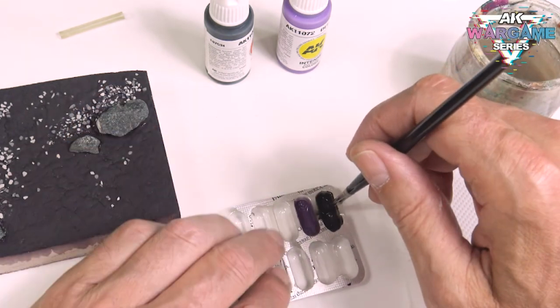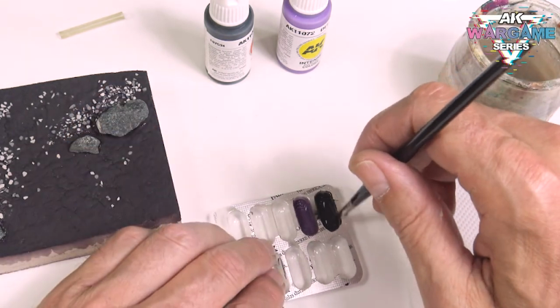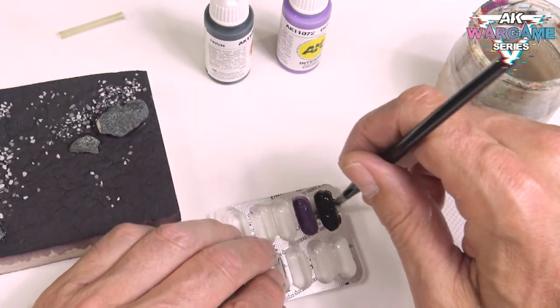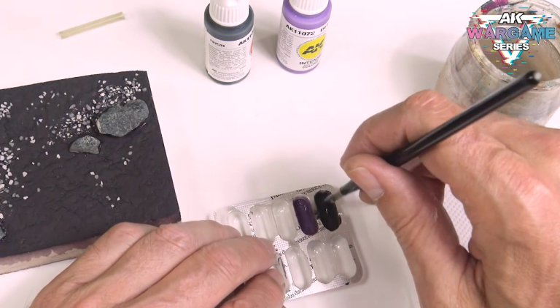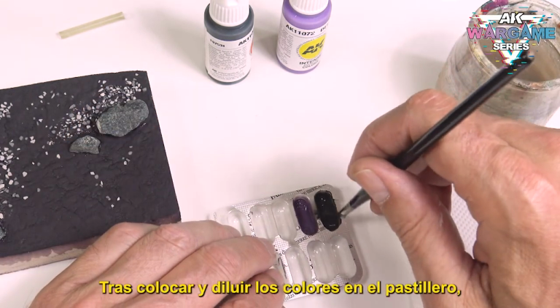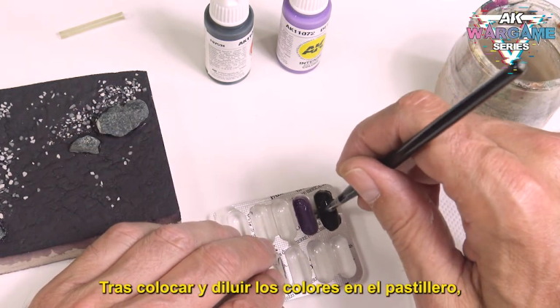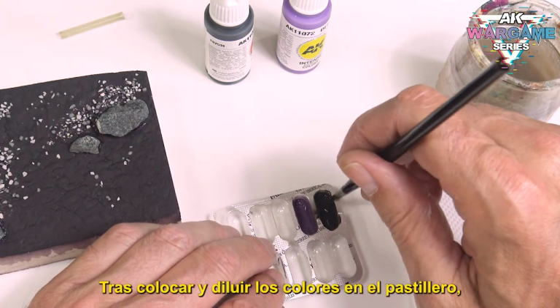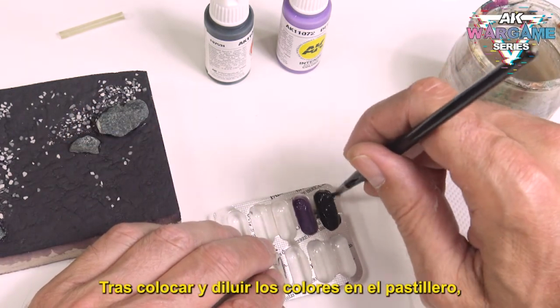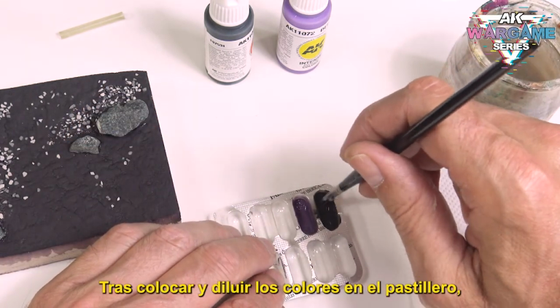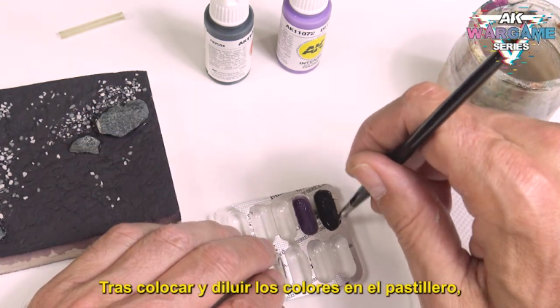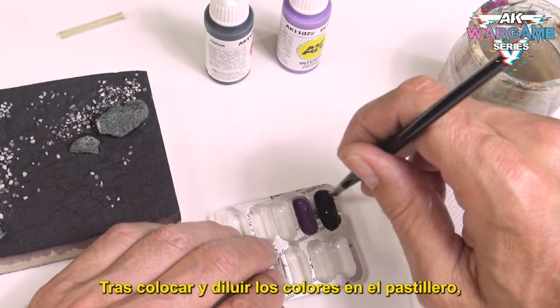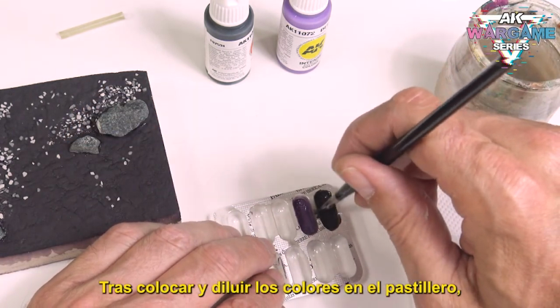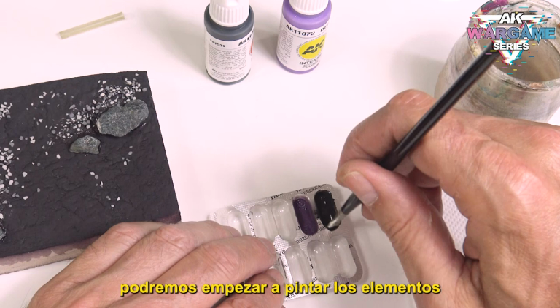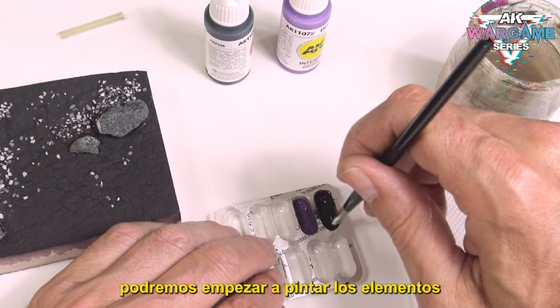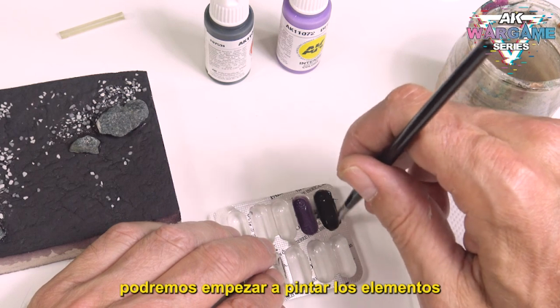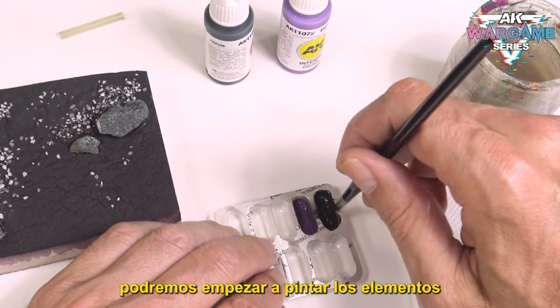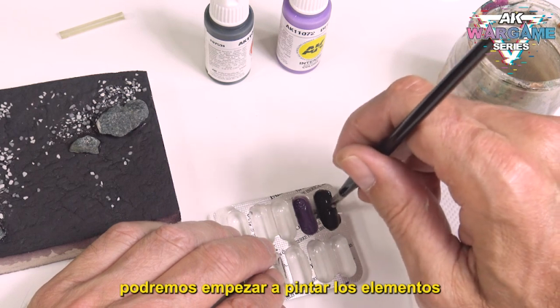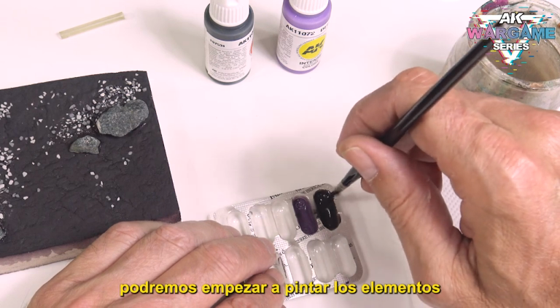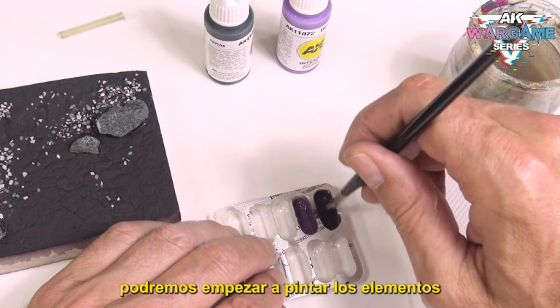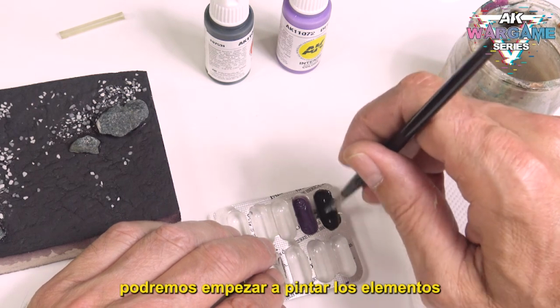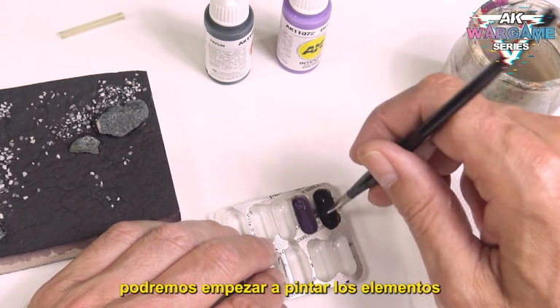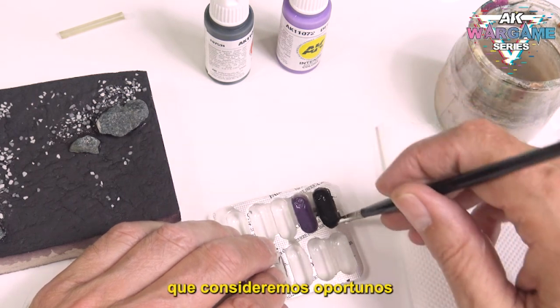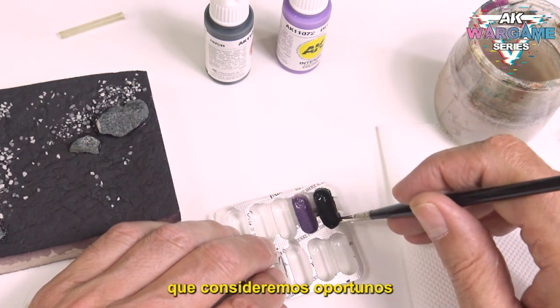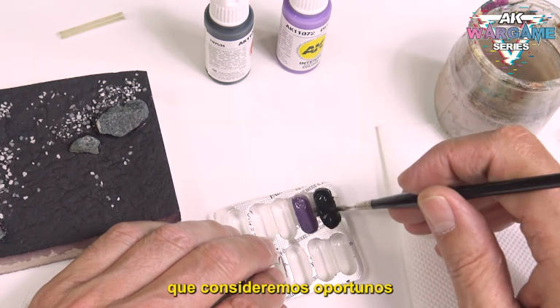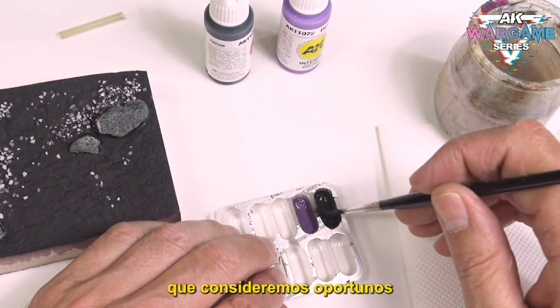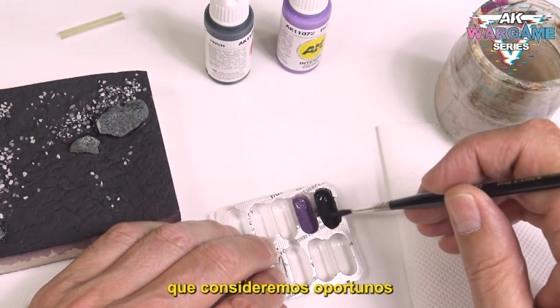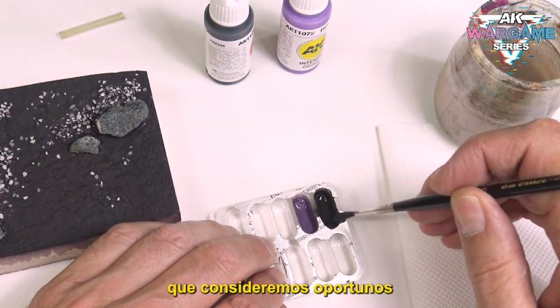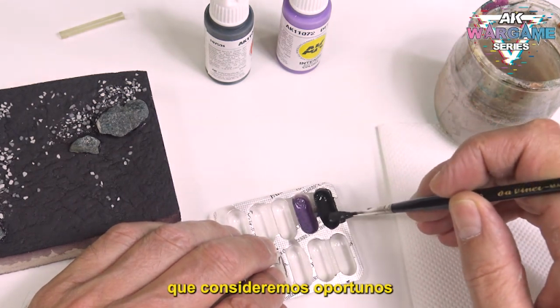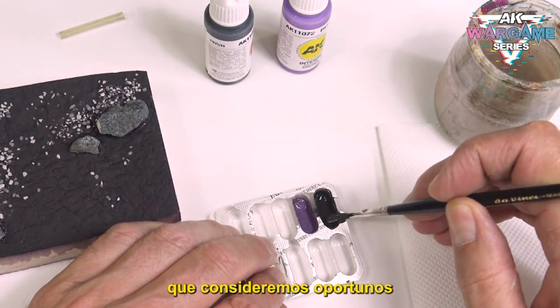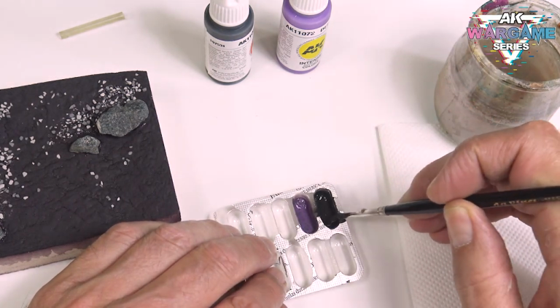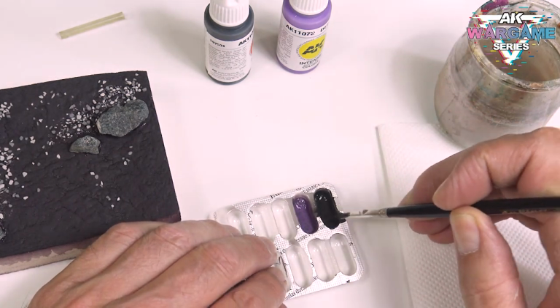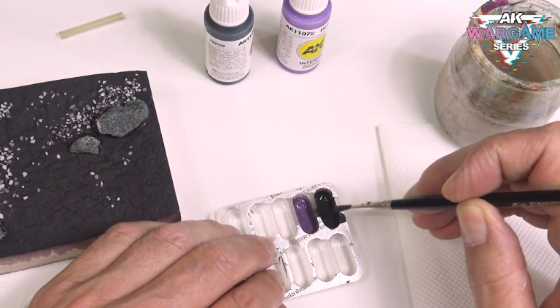After placing and diluting the colors in the pillbox, we can start painting the elements that we consider appropriate.